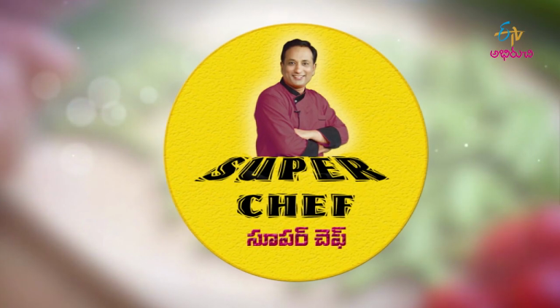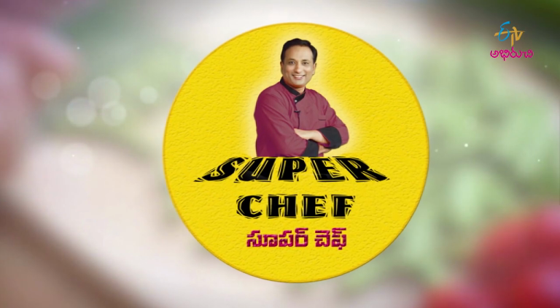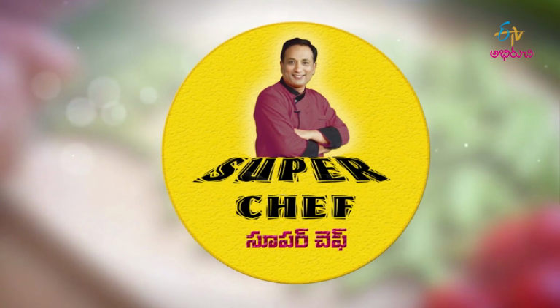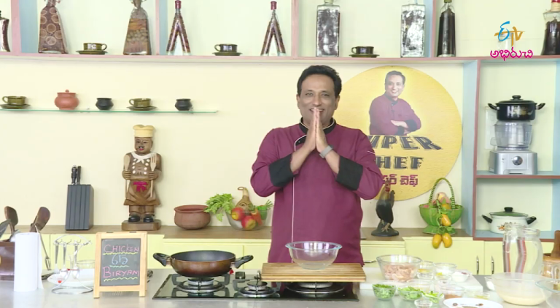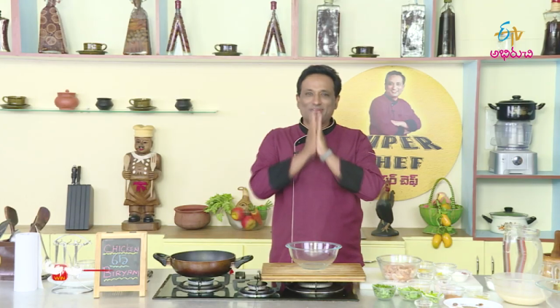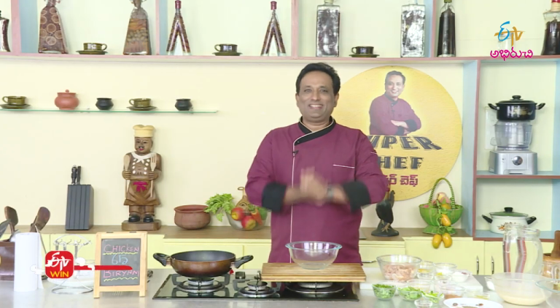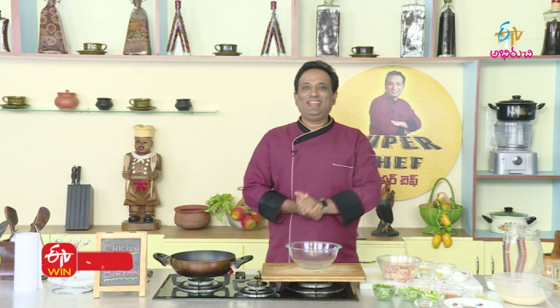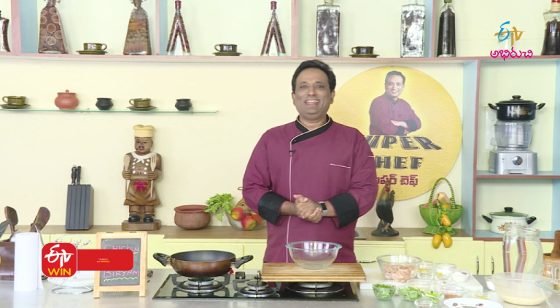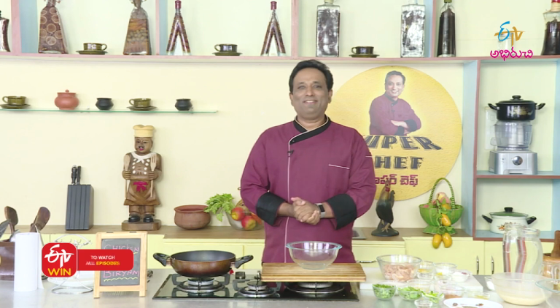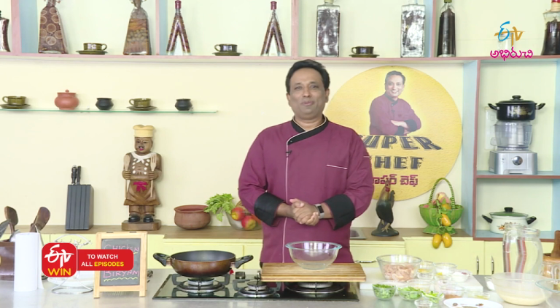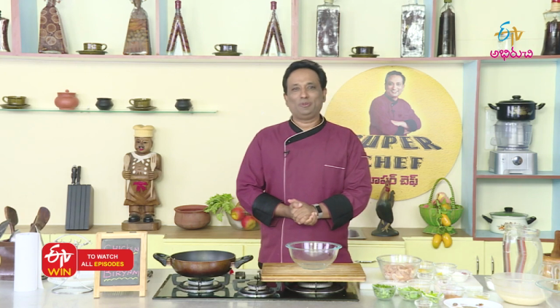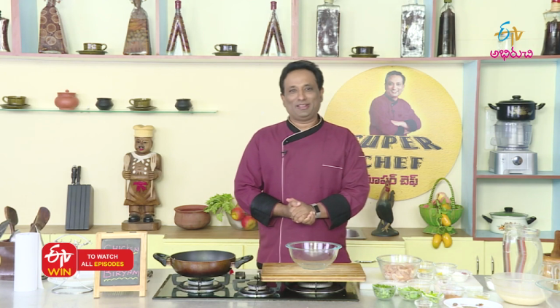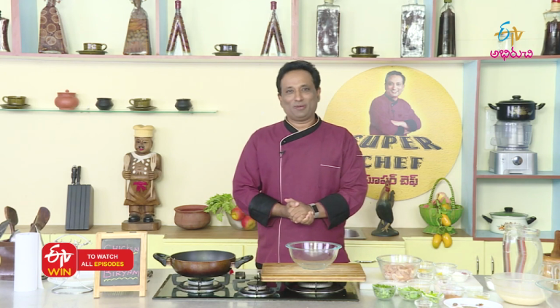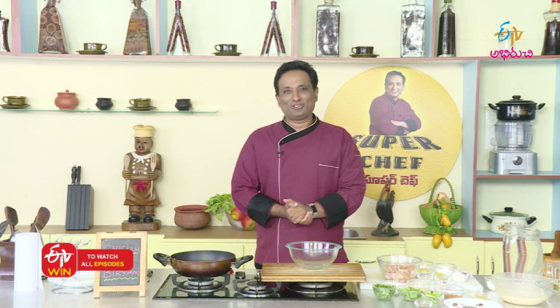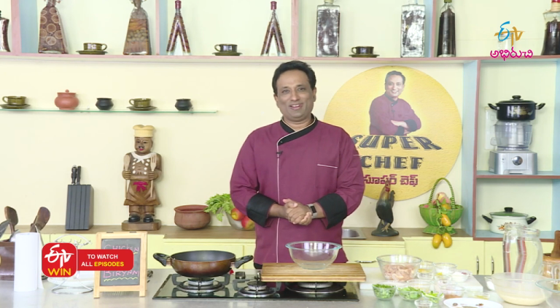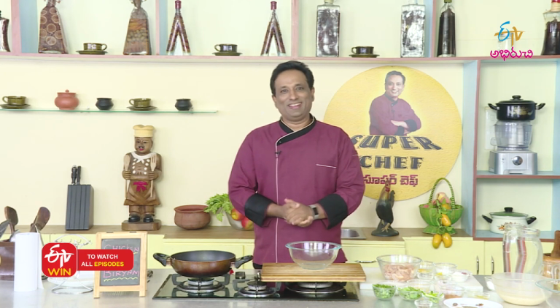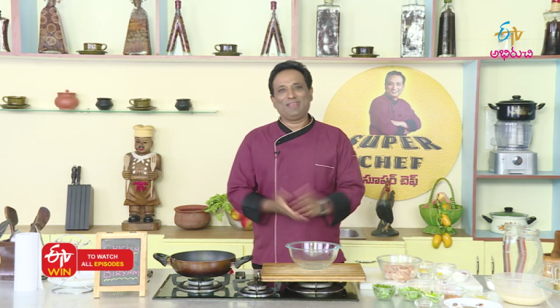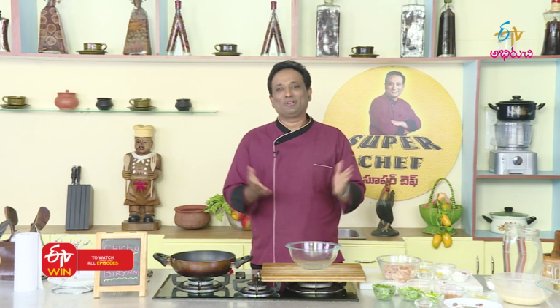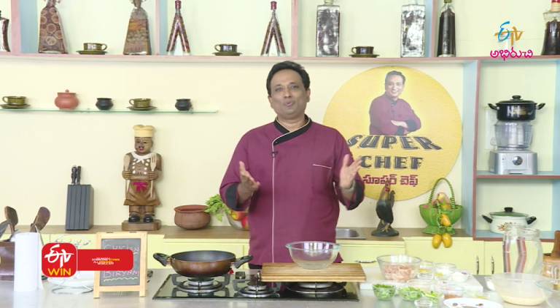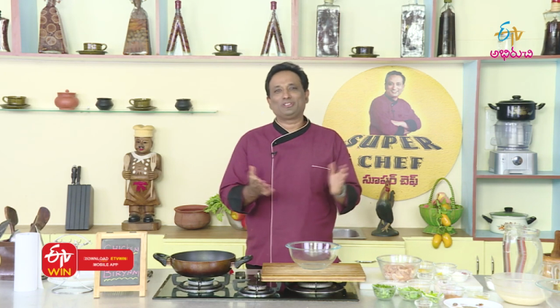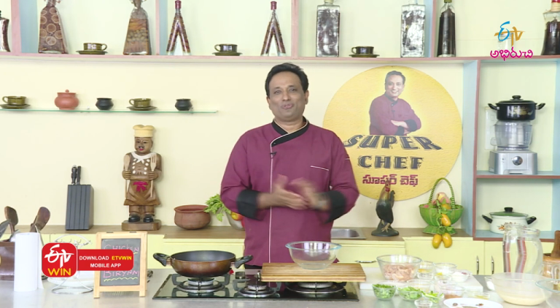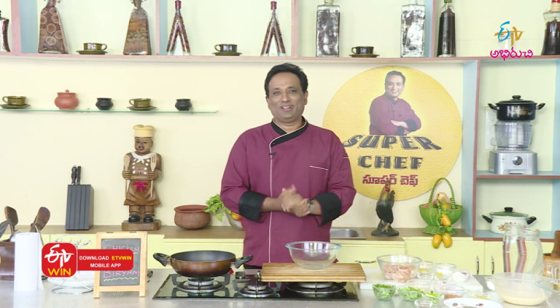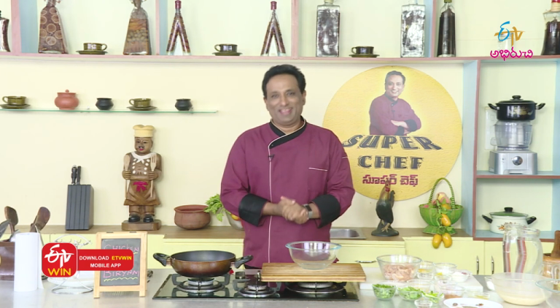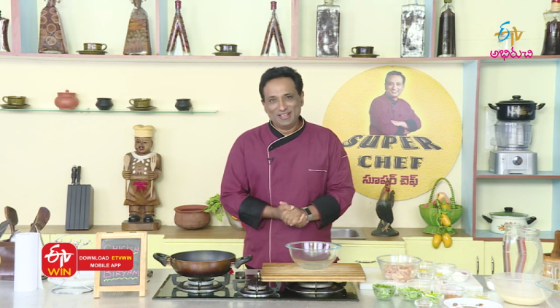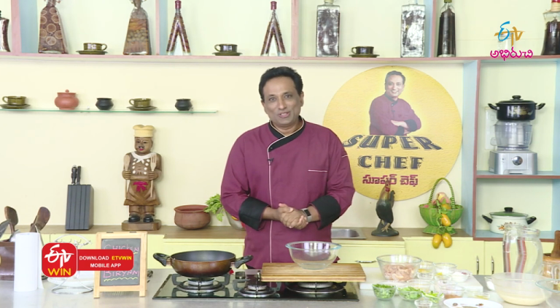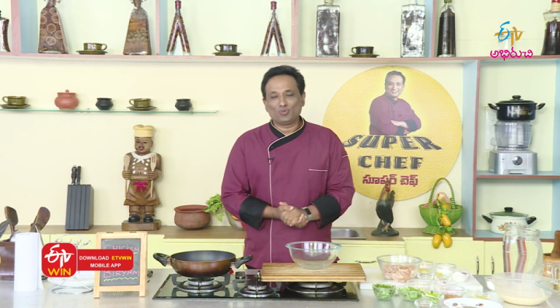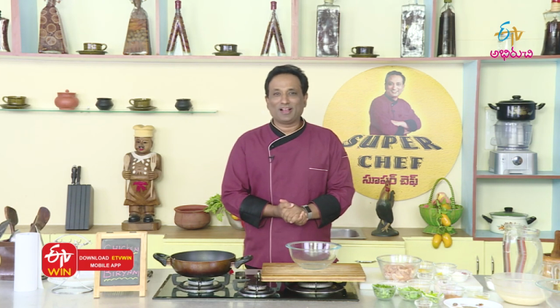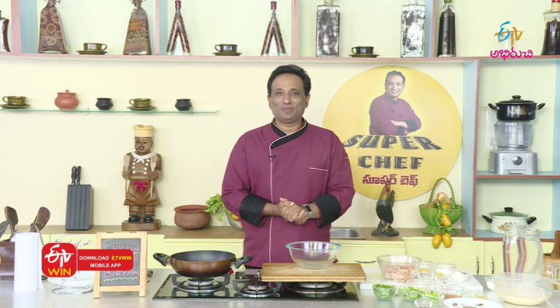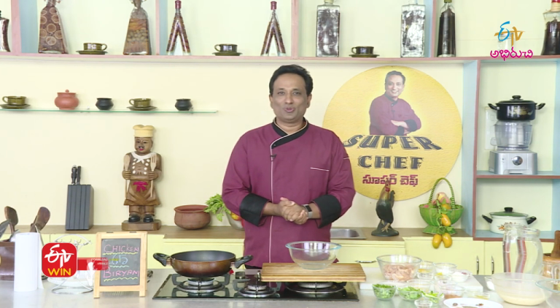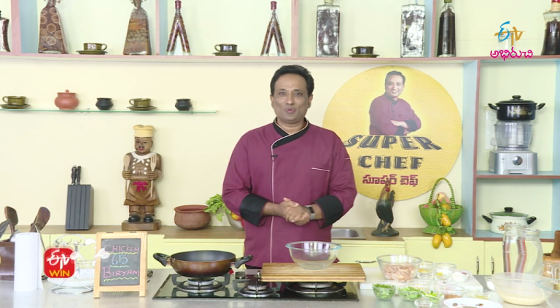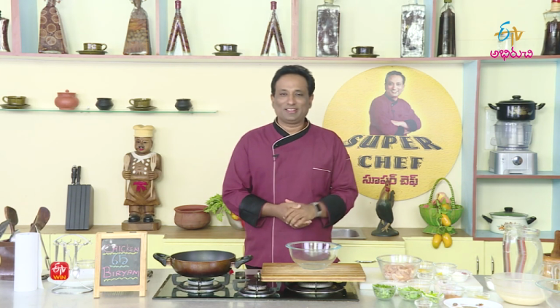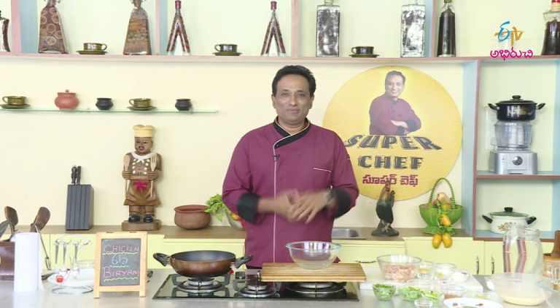Welcome to ETV Aburitchi Freakshagamashvailandarki, my super chef Vandake. Swagatham Su Swagatham.